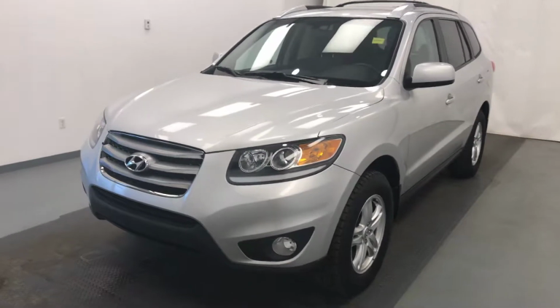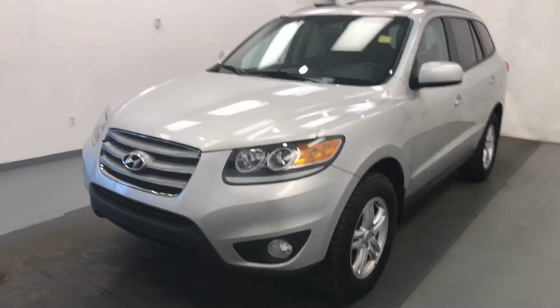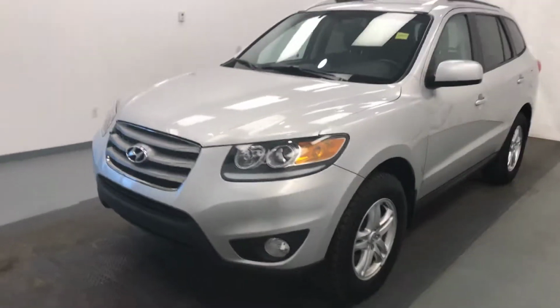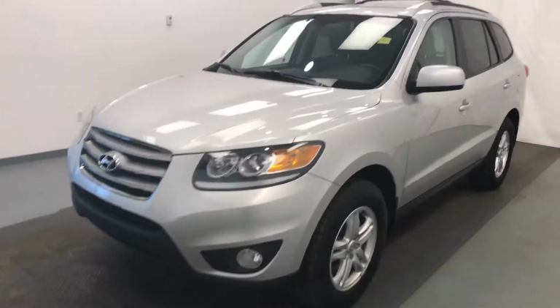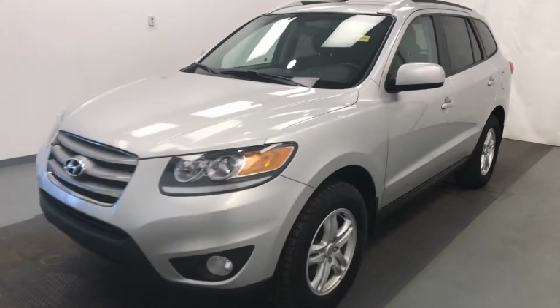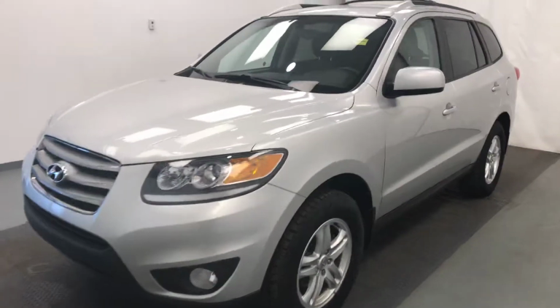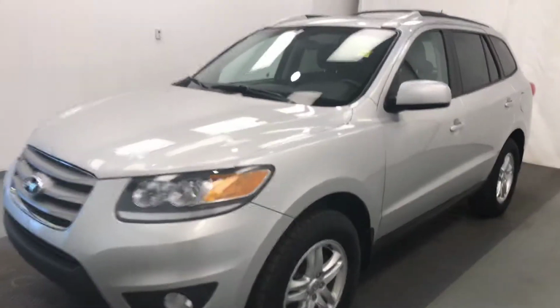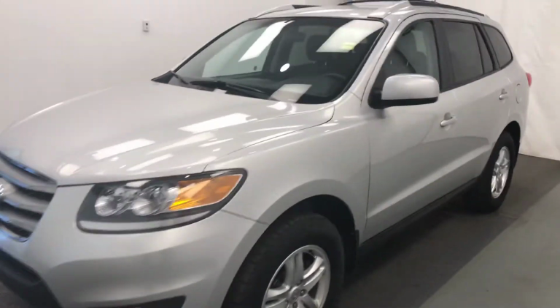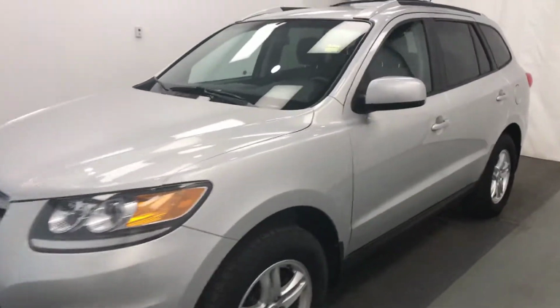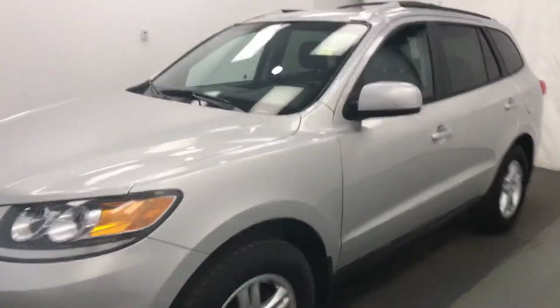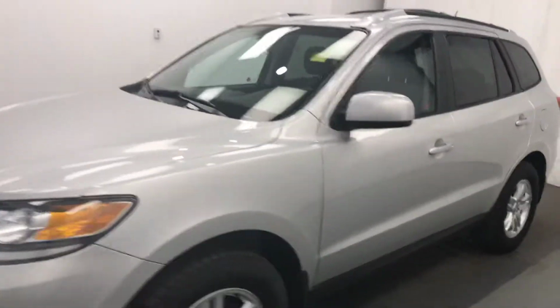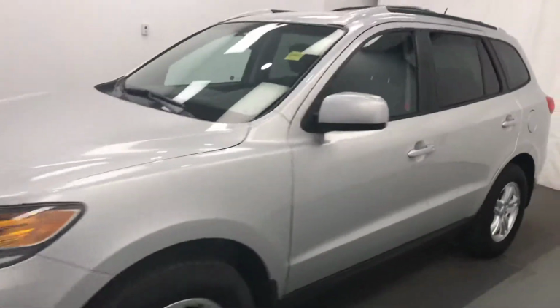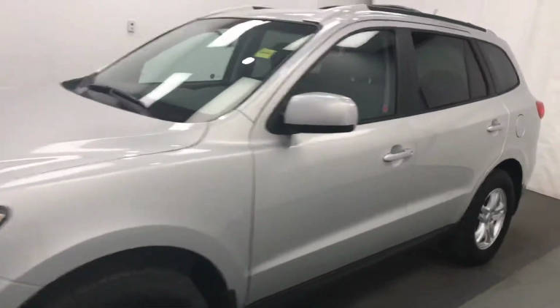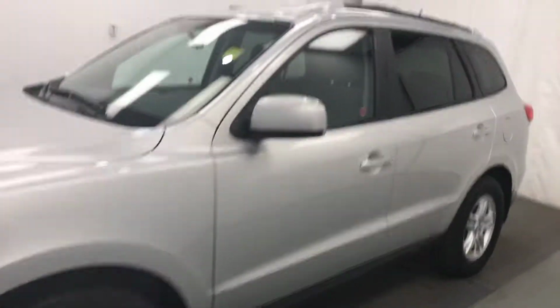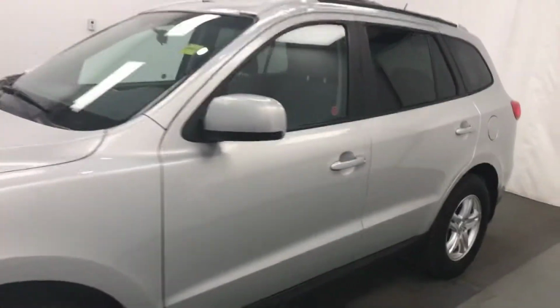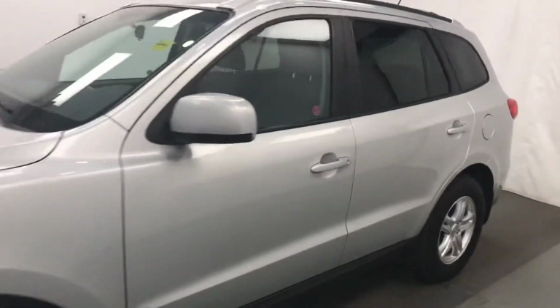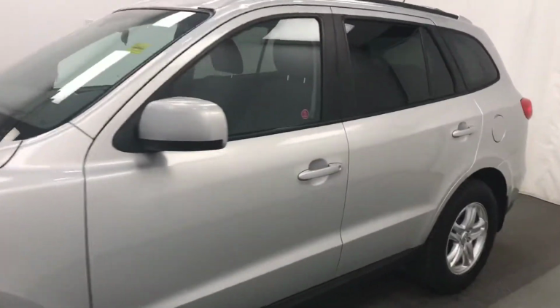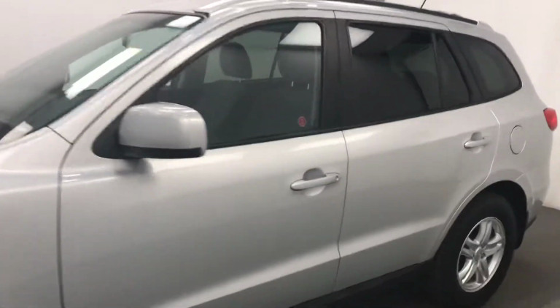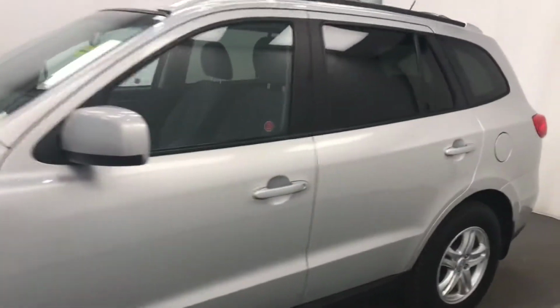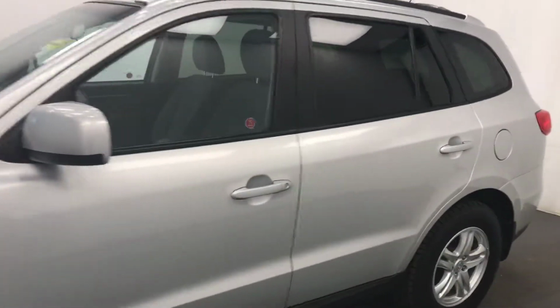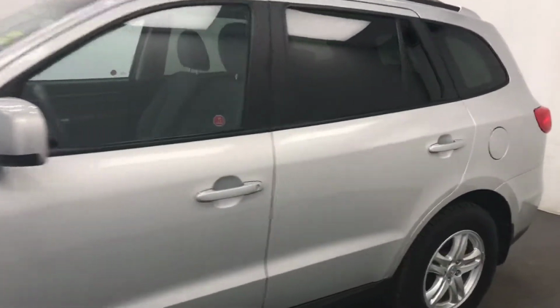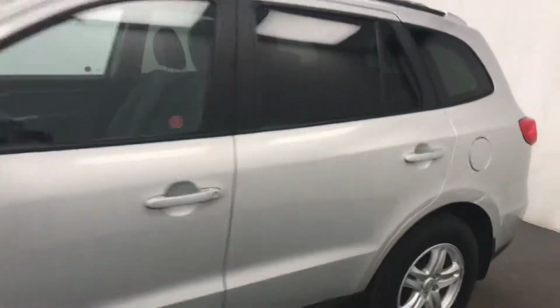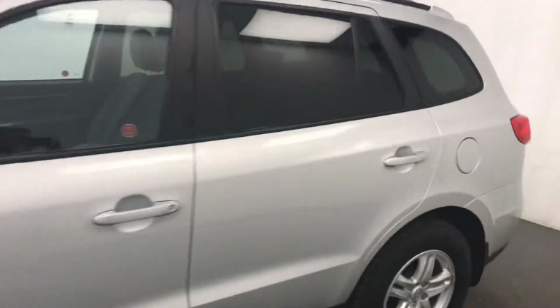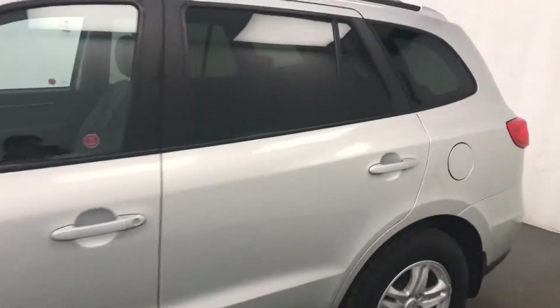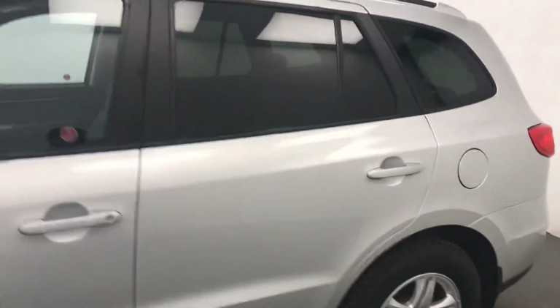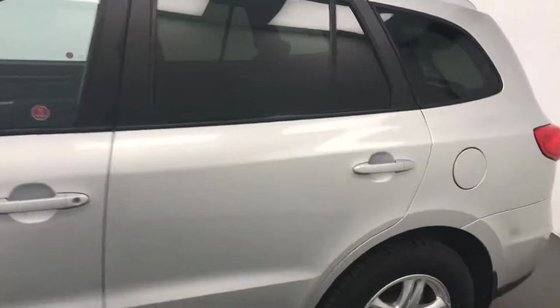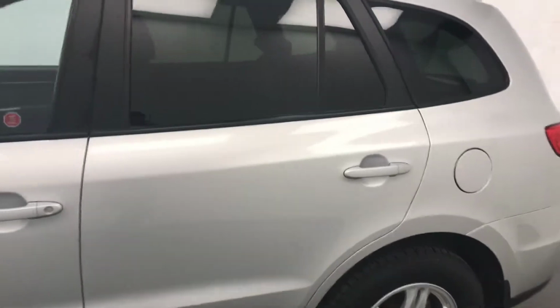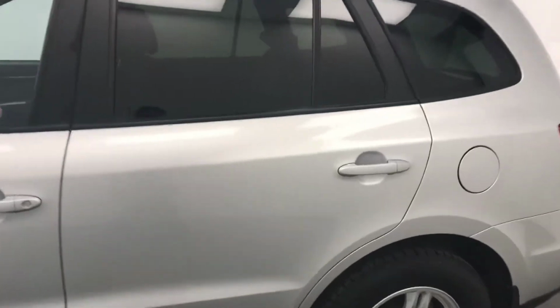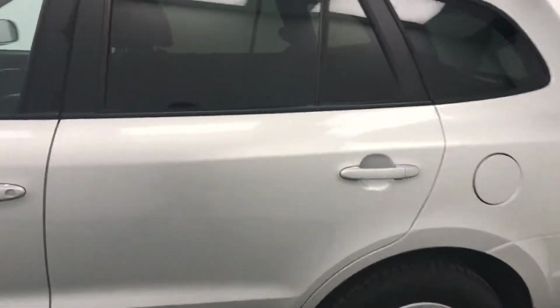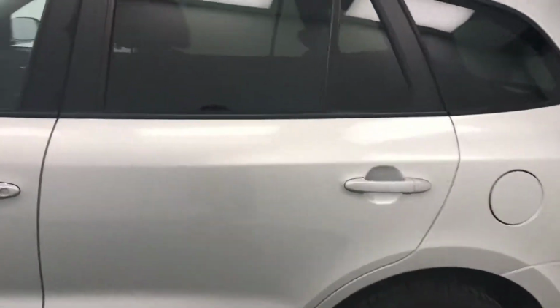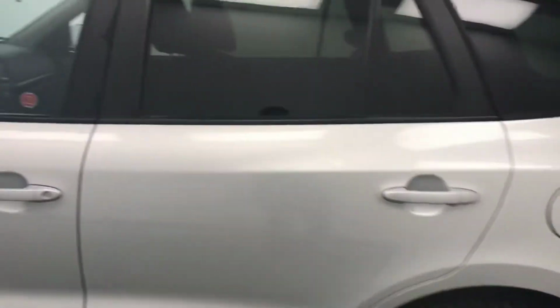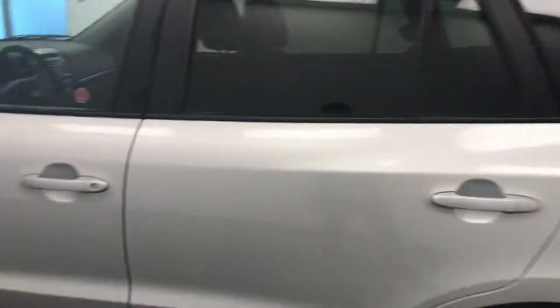Today we're reviewing stock number 202.419 on a 2012 Hyundai Santa Fe, and our exterior colour is grey.